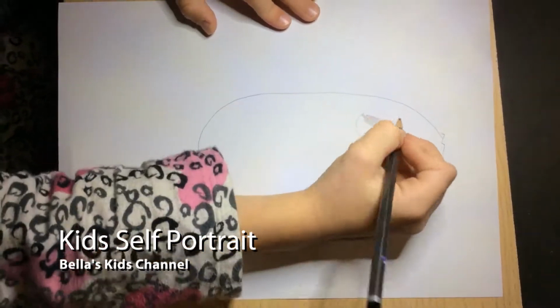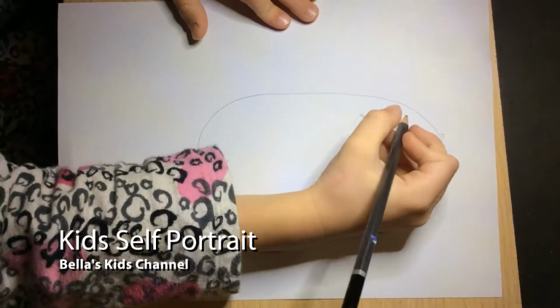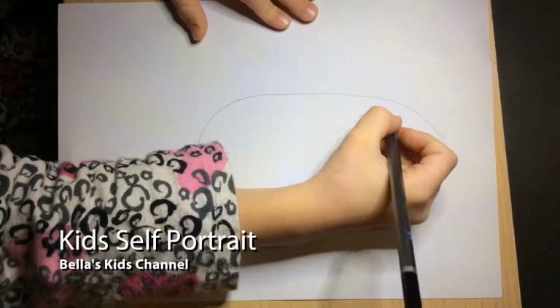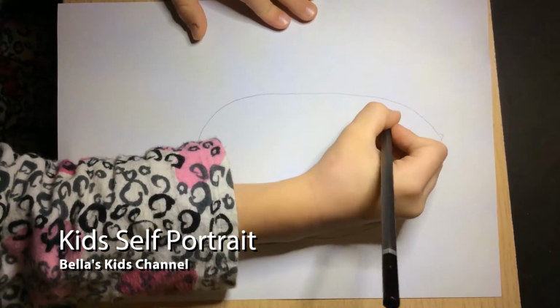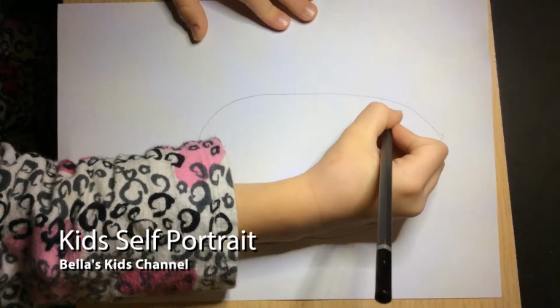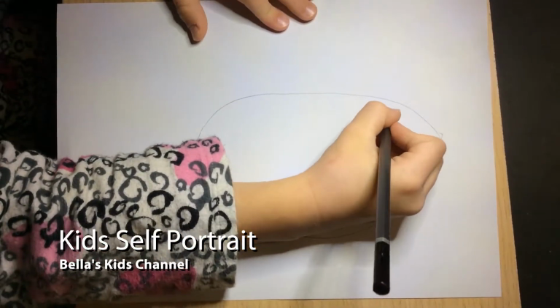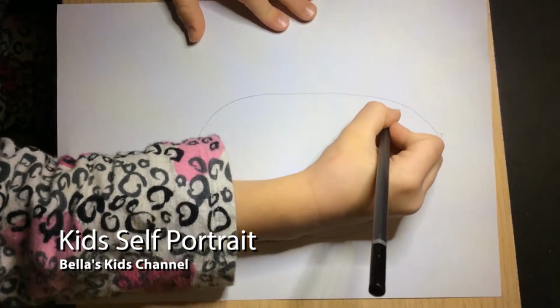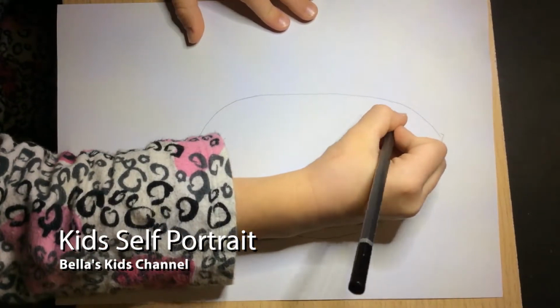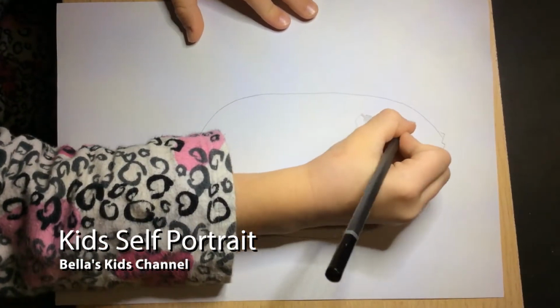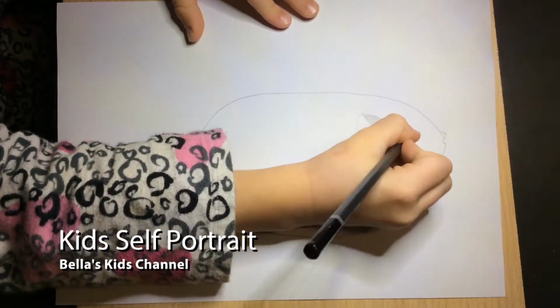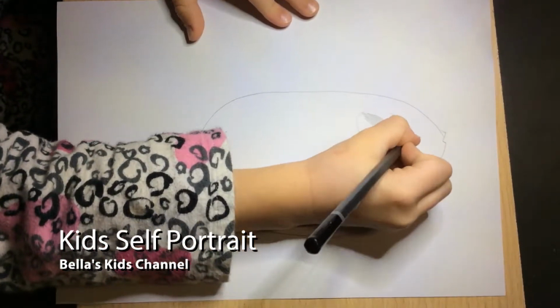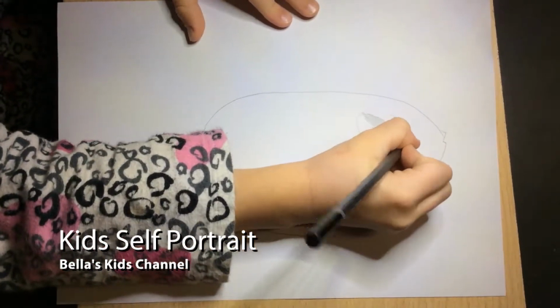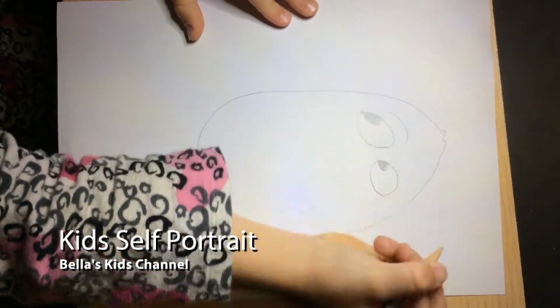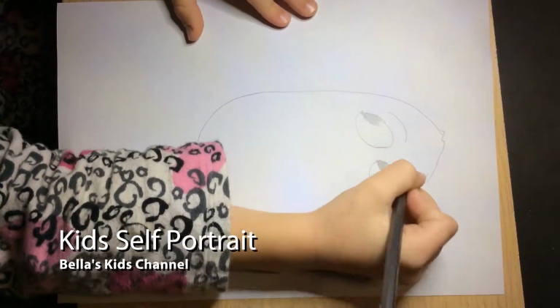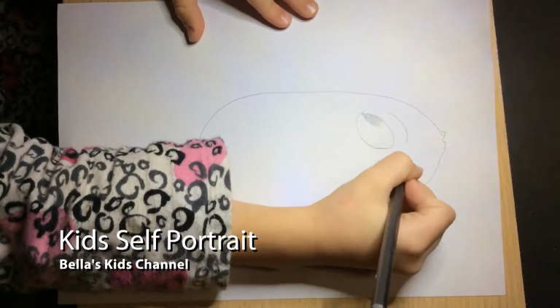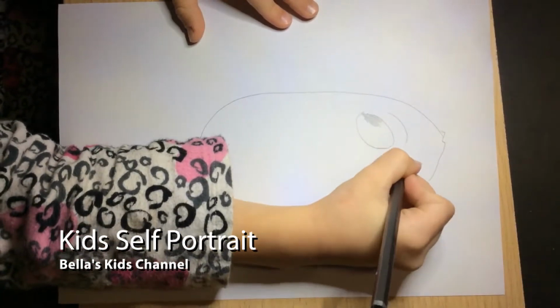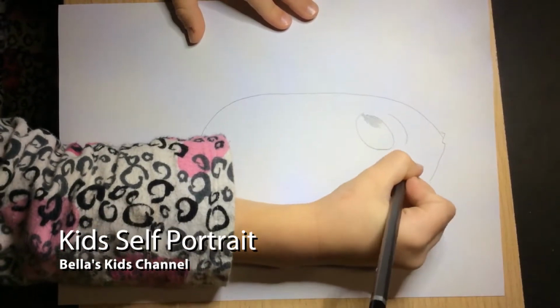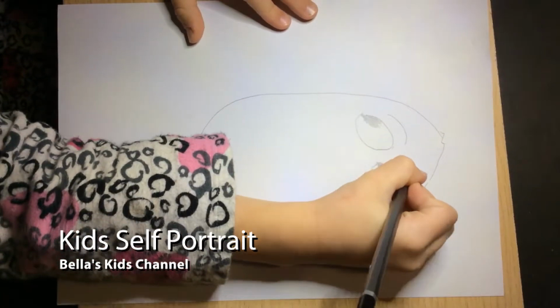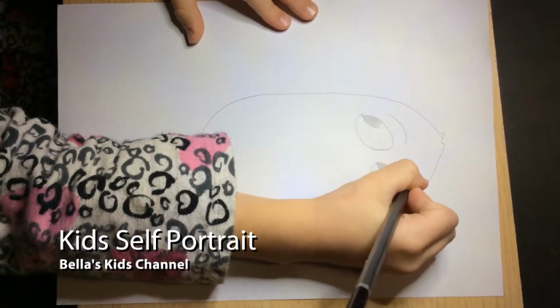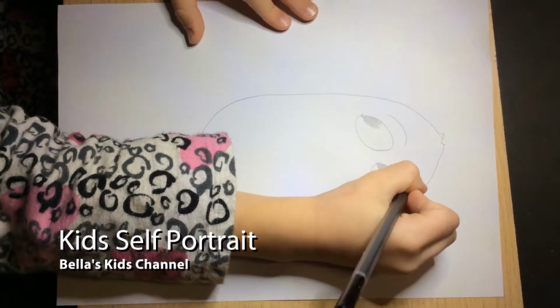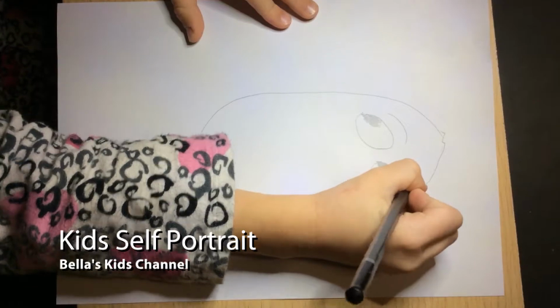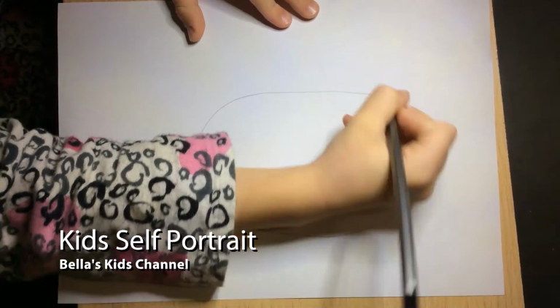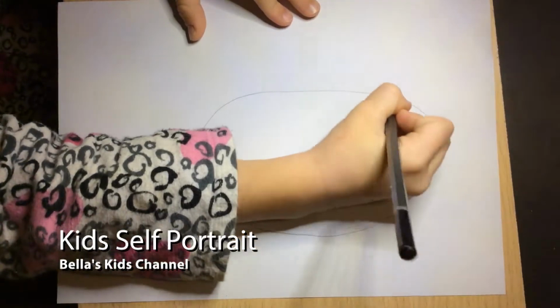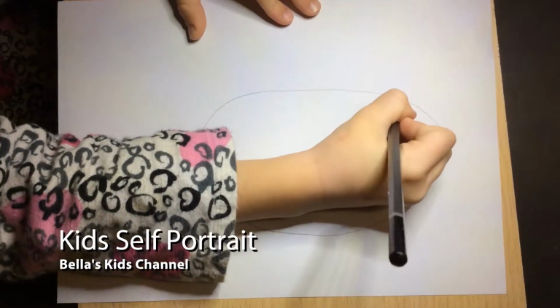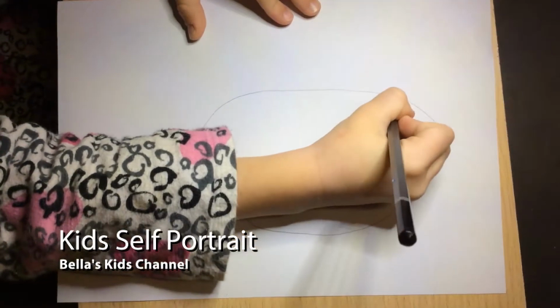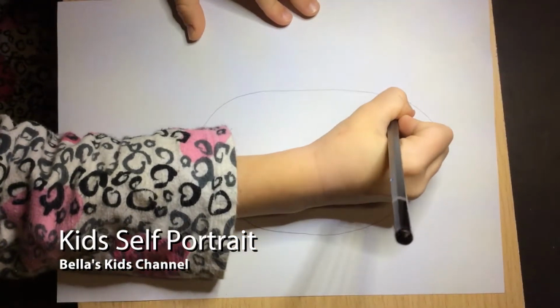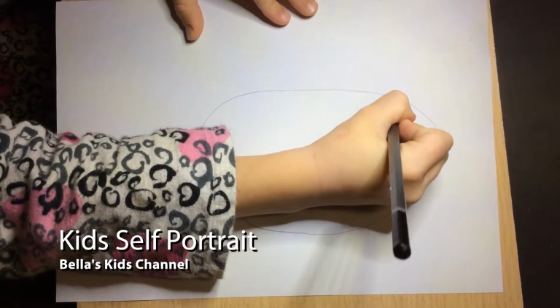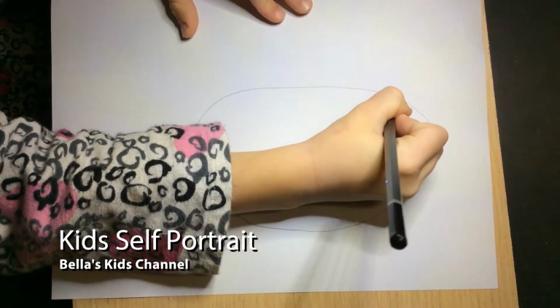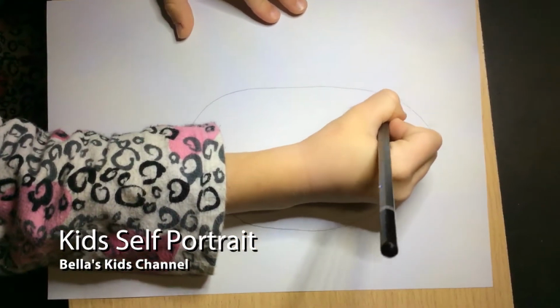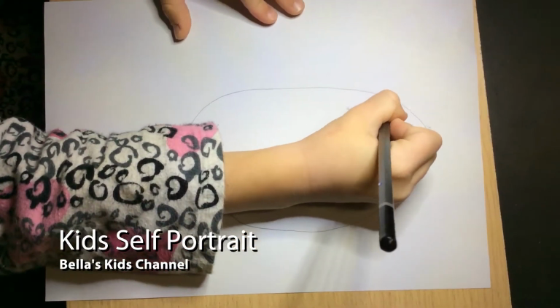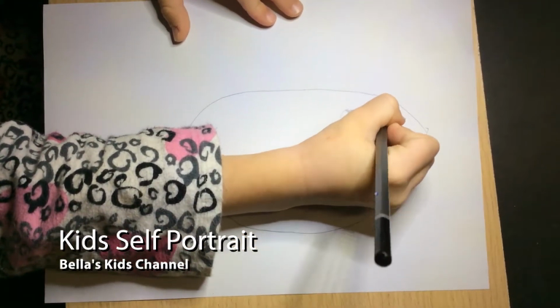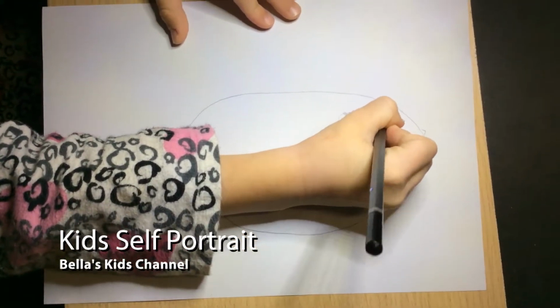Actually I'm going to do the eyebrows. Do nice big strokes. Then do a bit of hair like that.